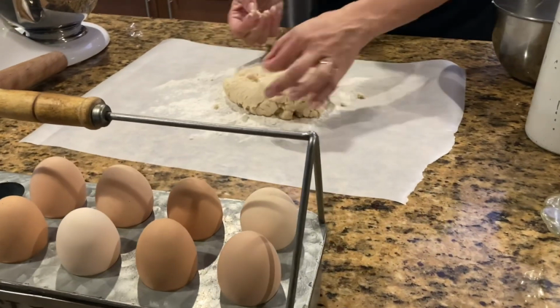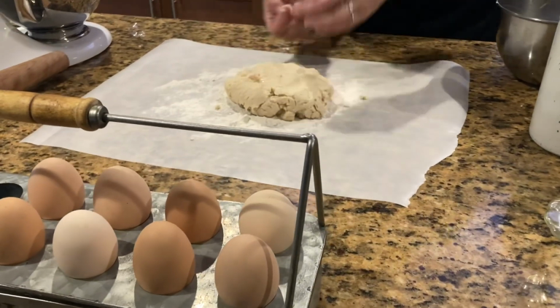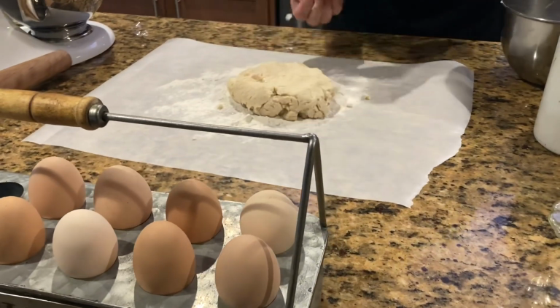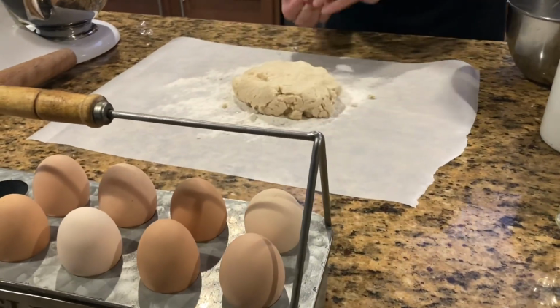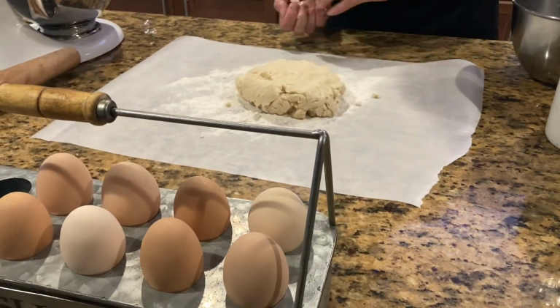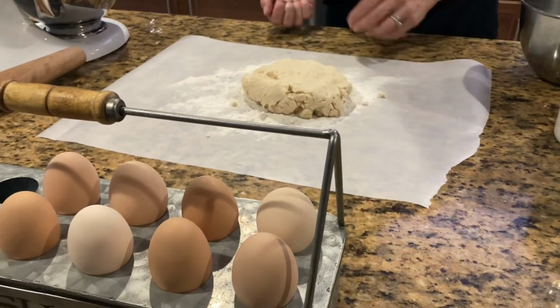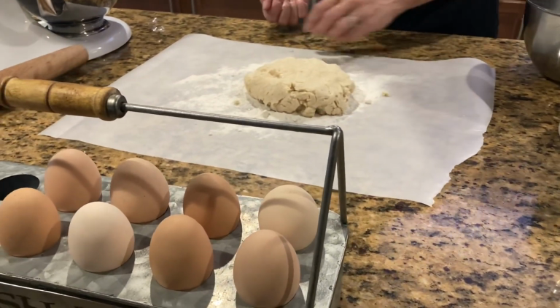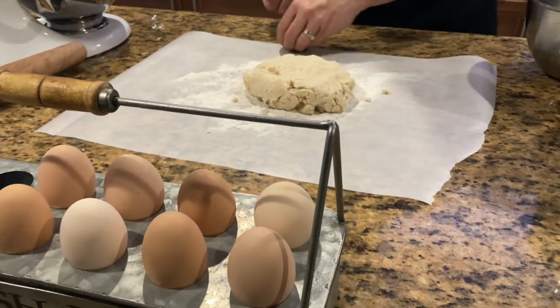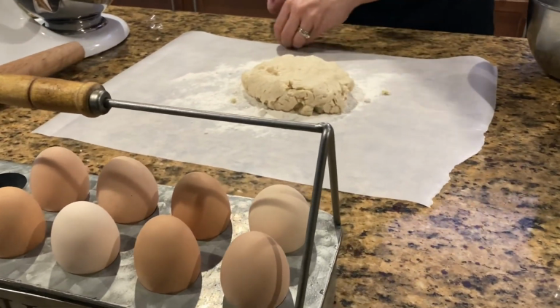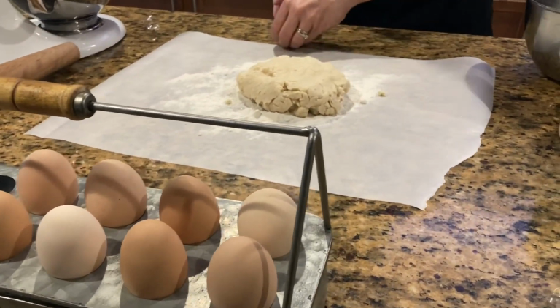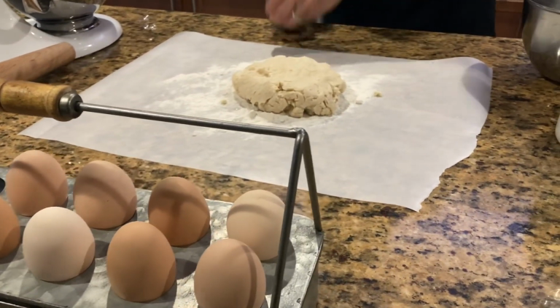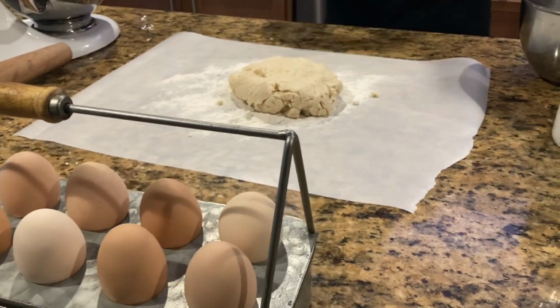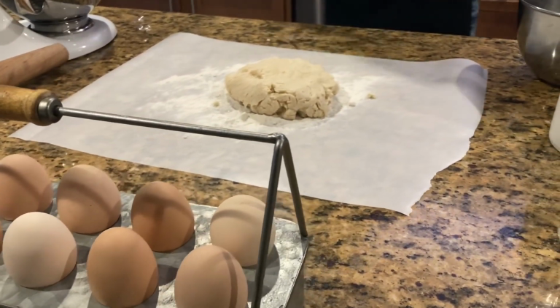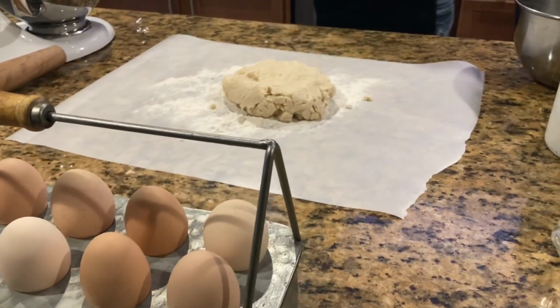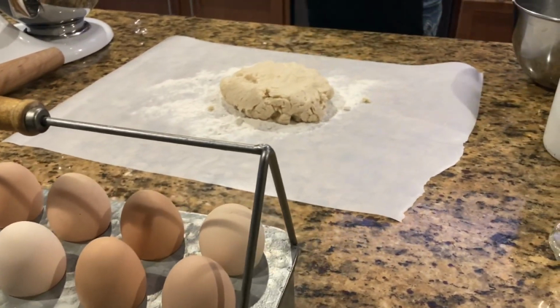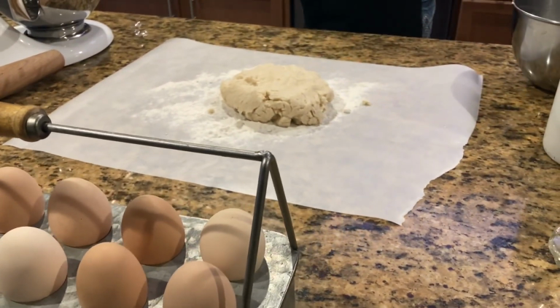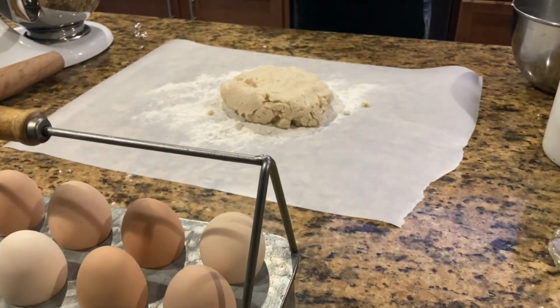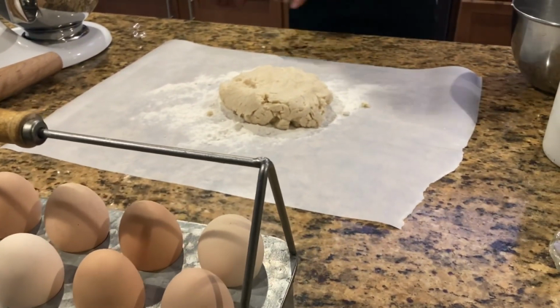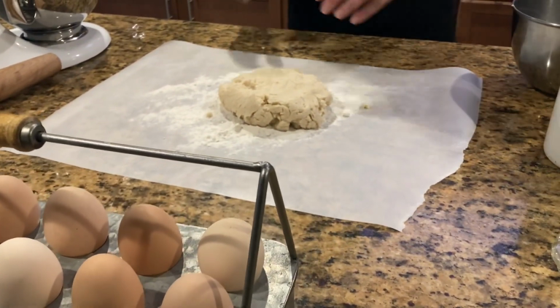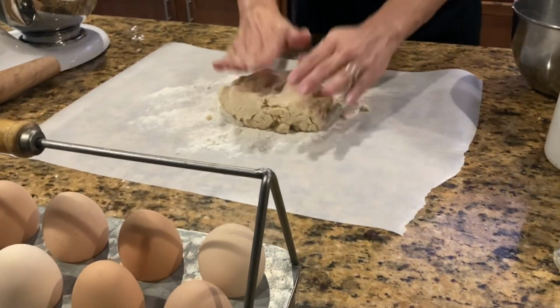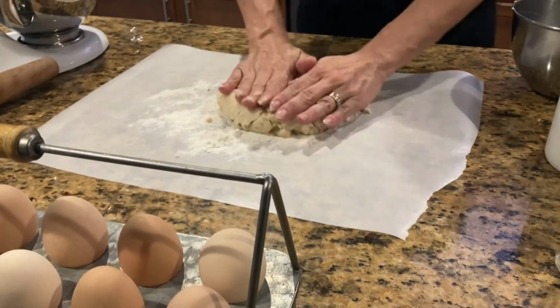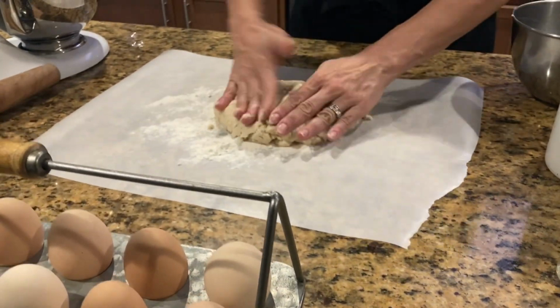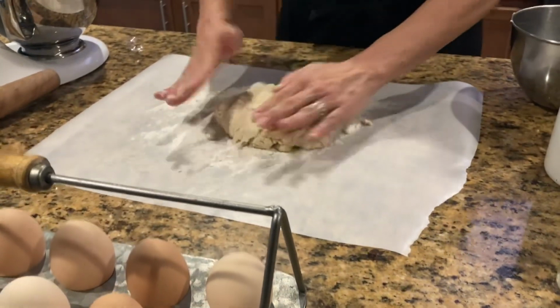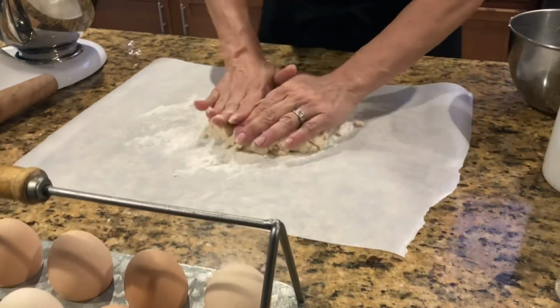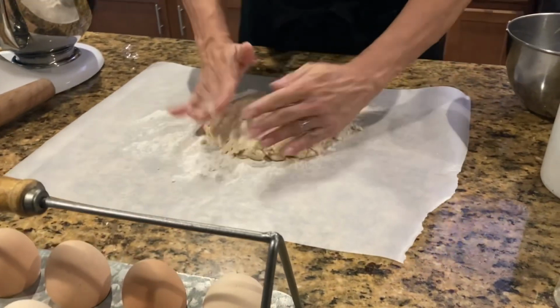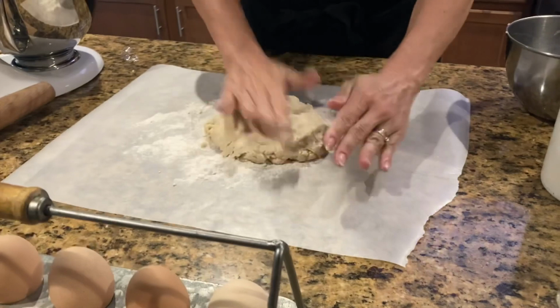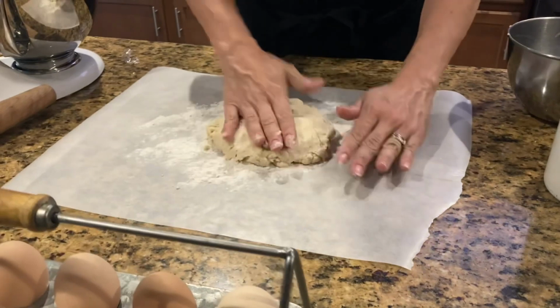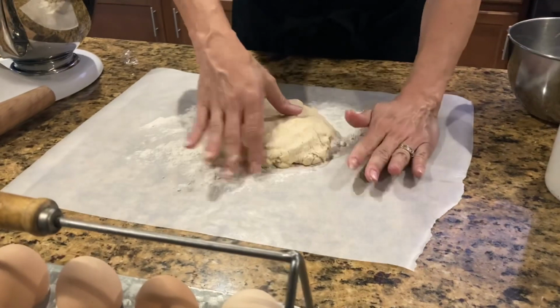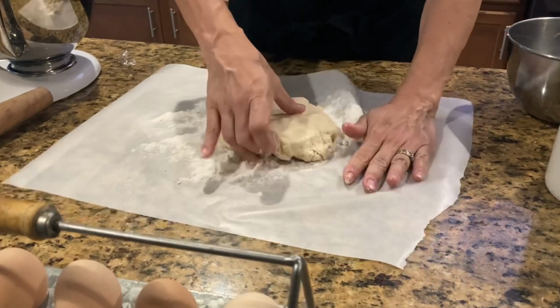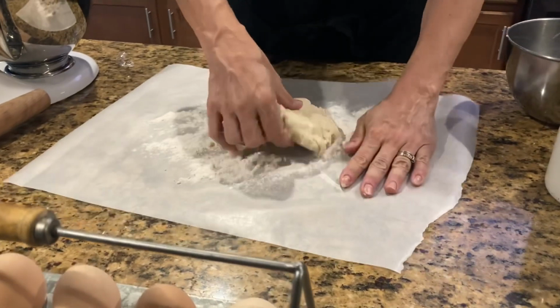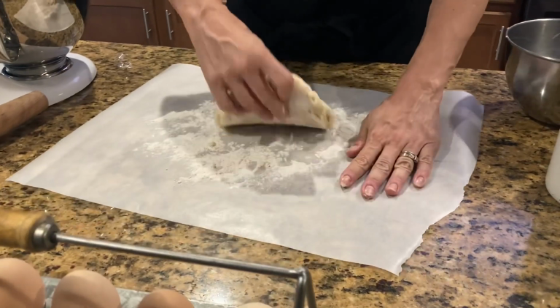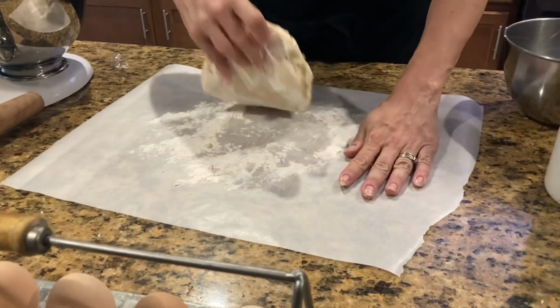I've got little pieces of ice left over — I don't need those. That was just to keep my water super cold.